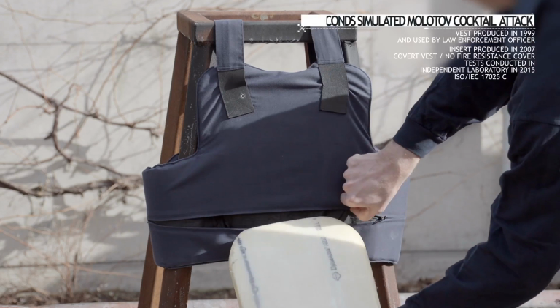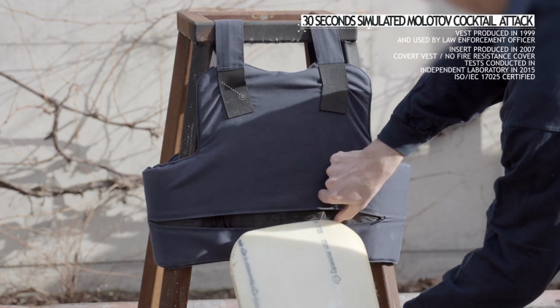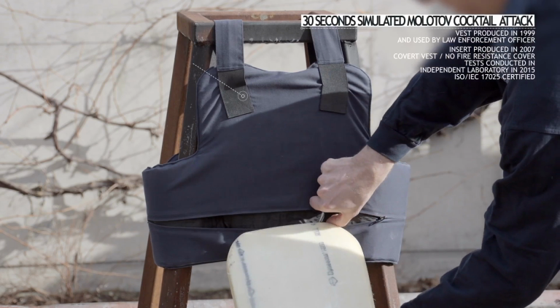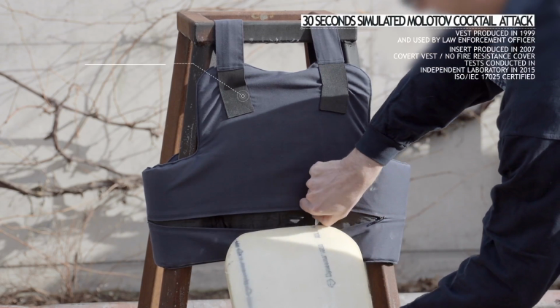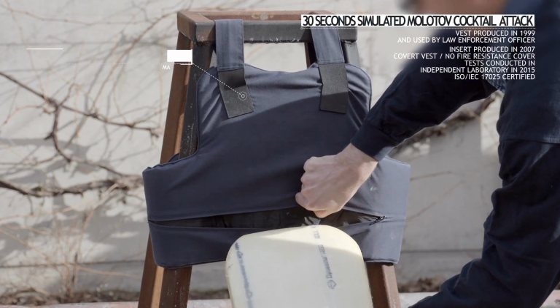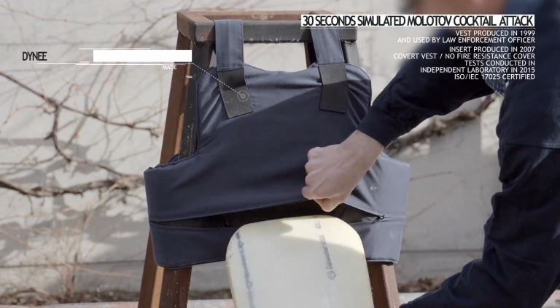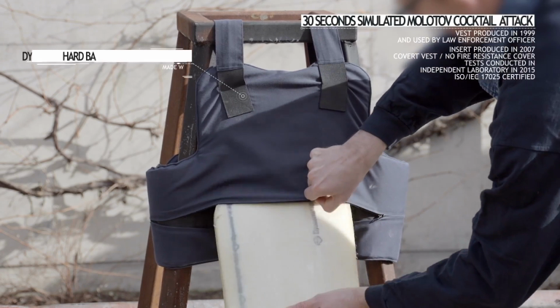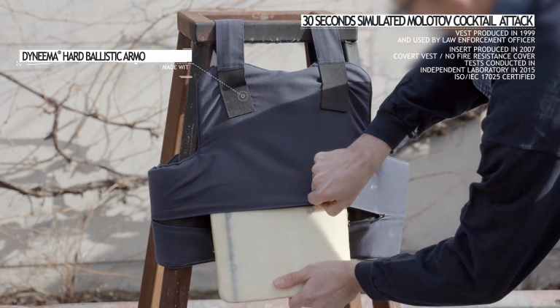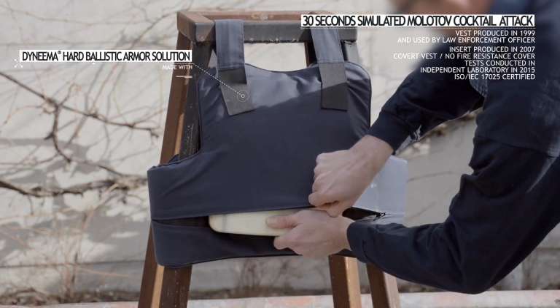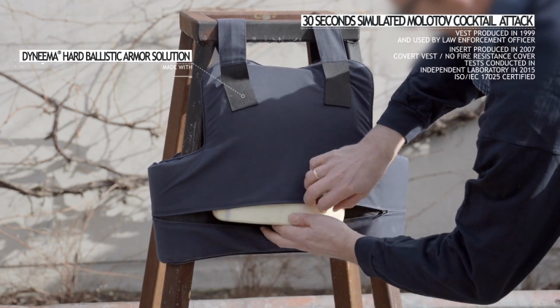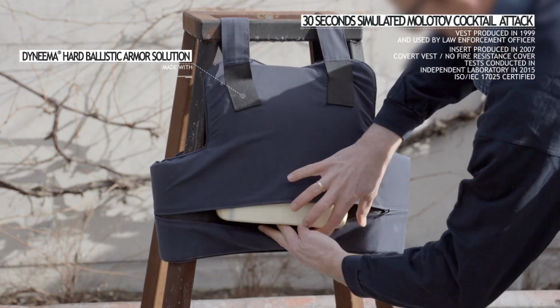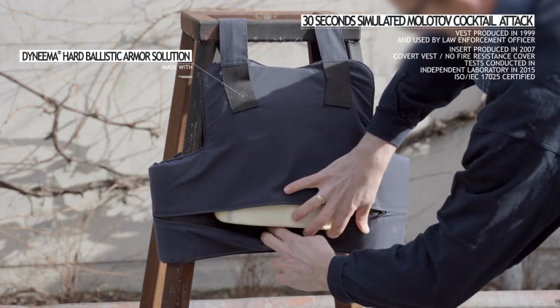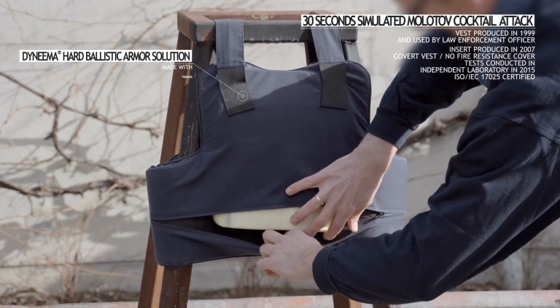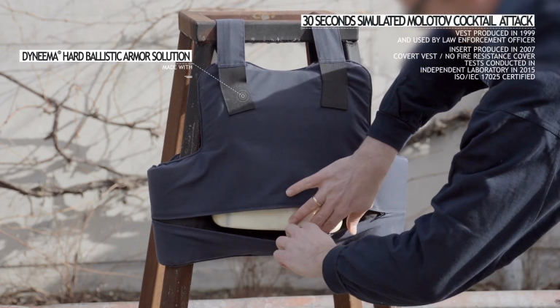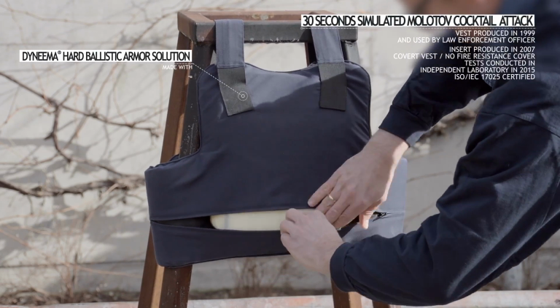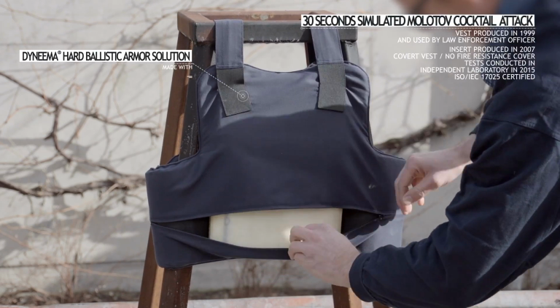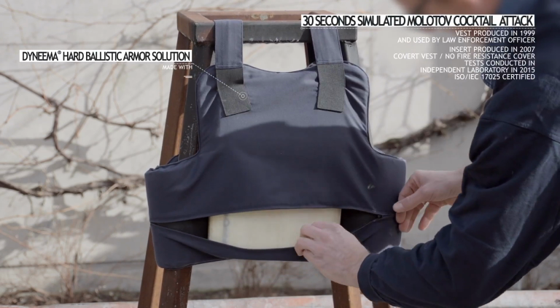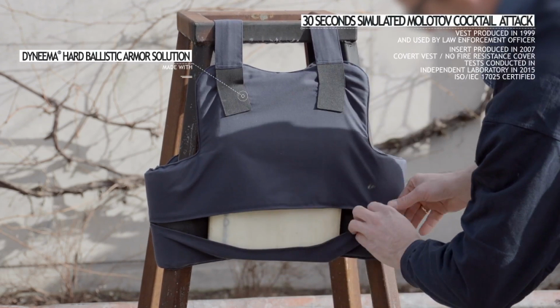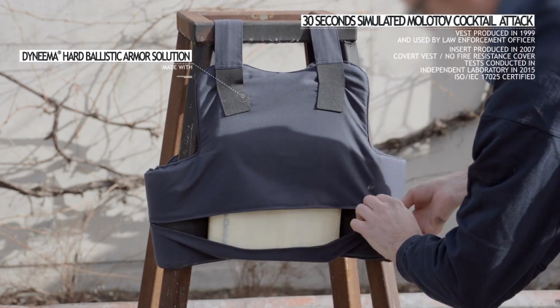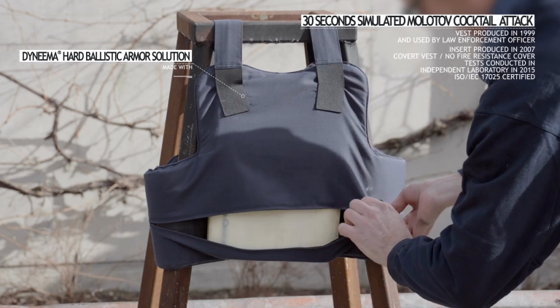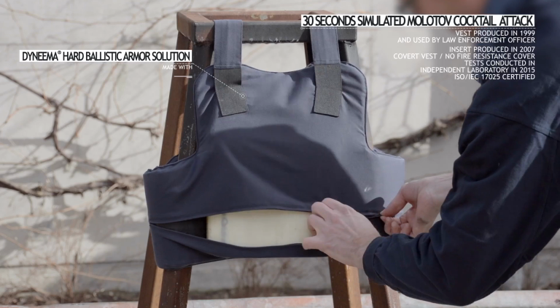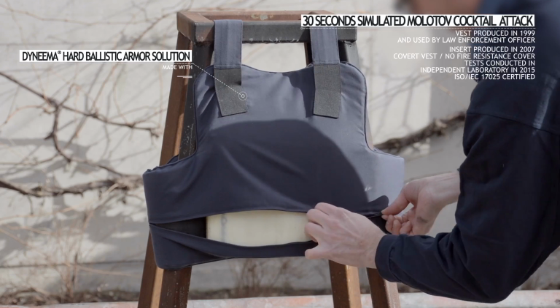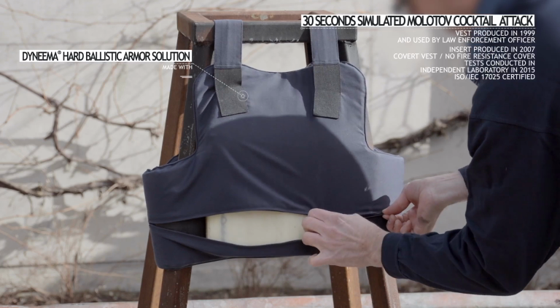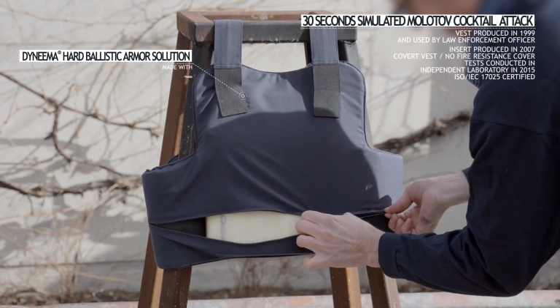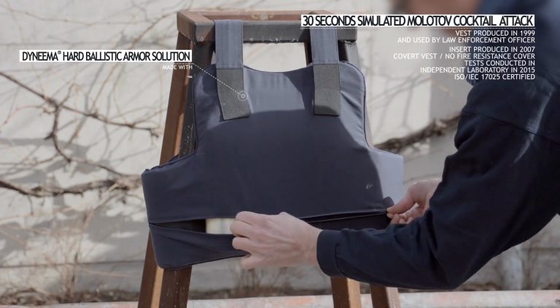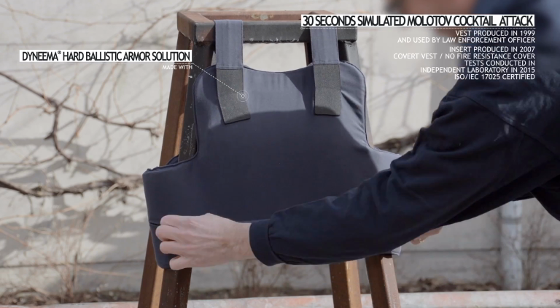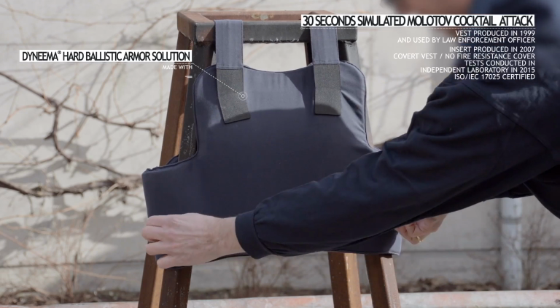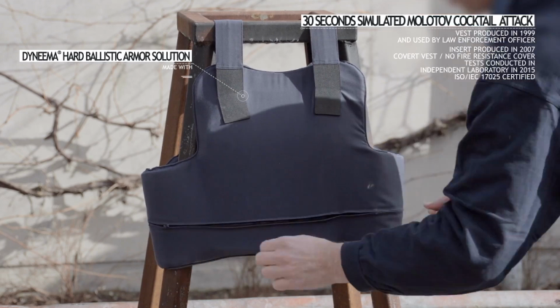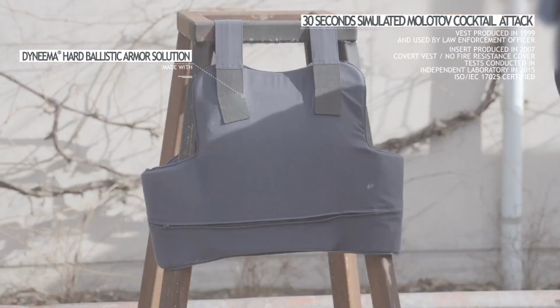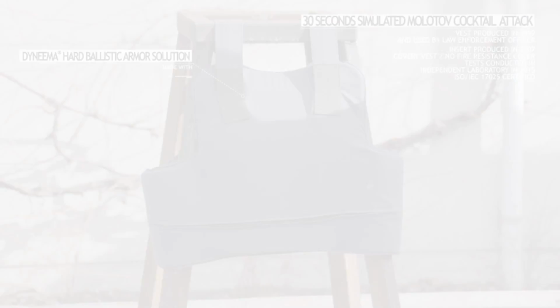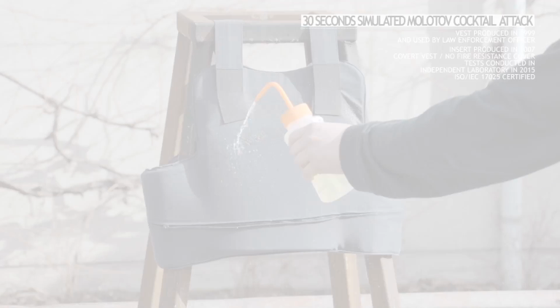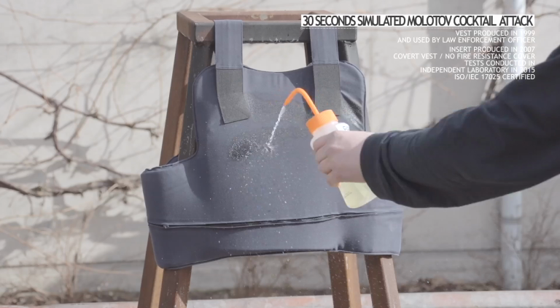And this is a protective insert made with Darnima being shot with 7.62mm bullets.